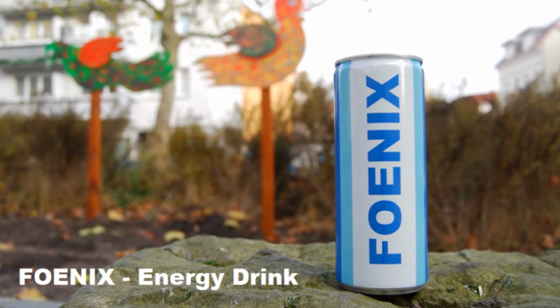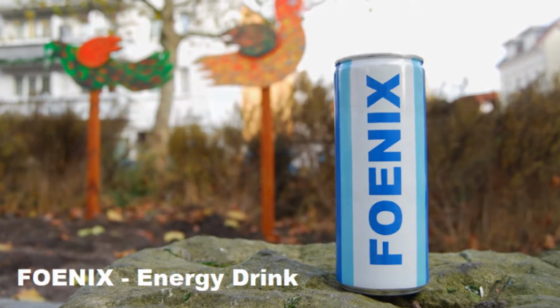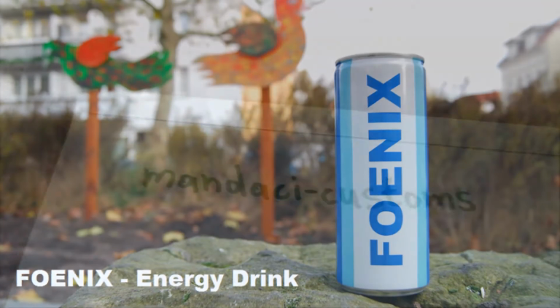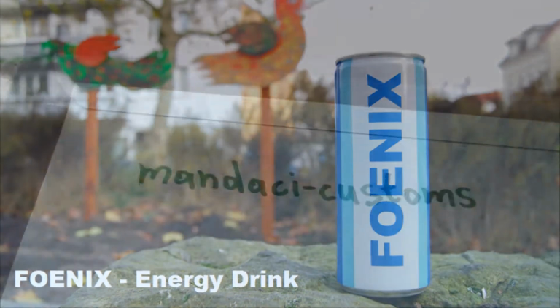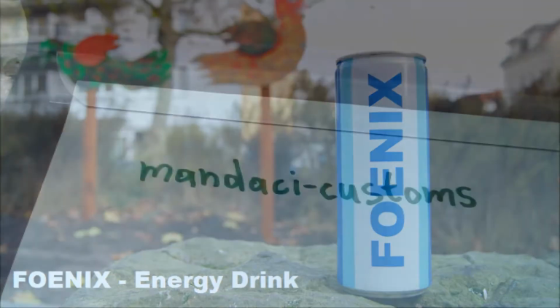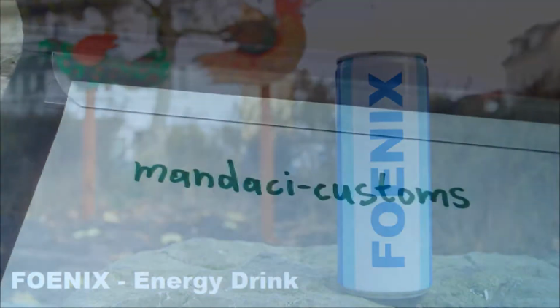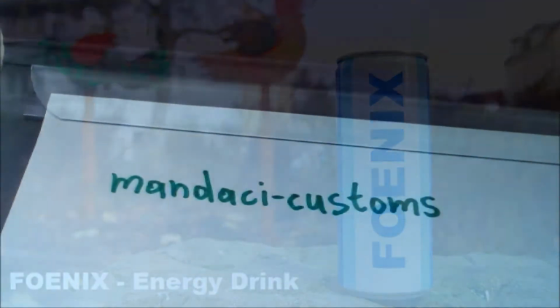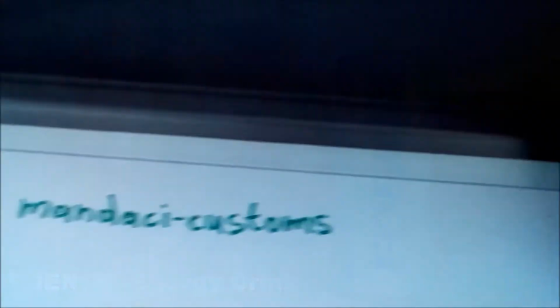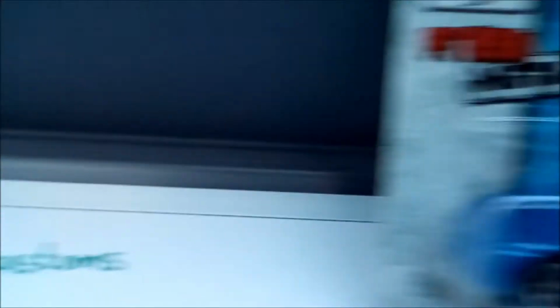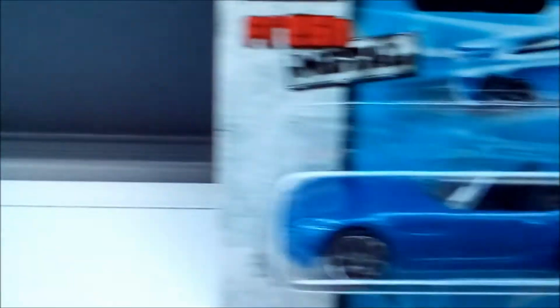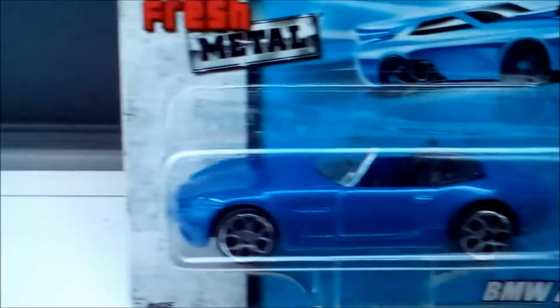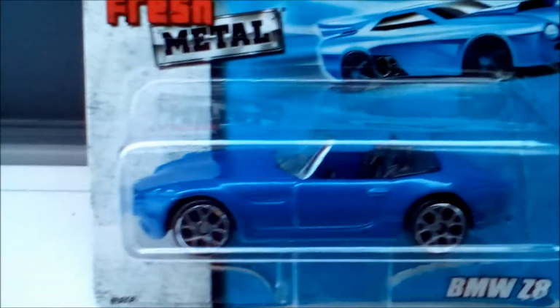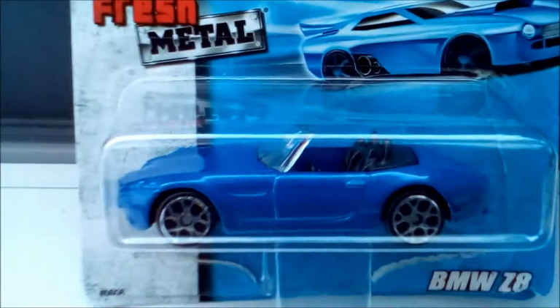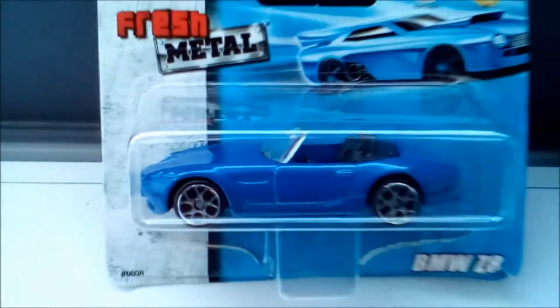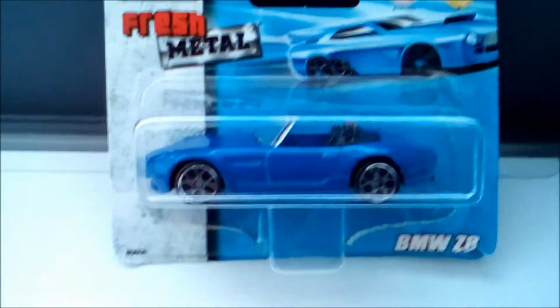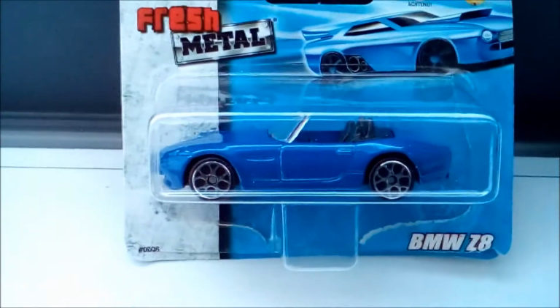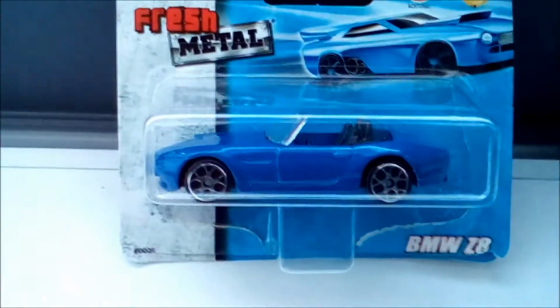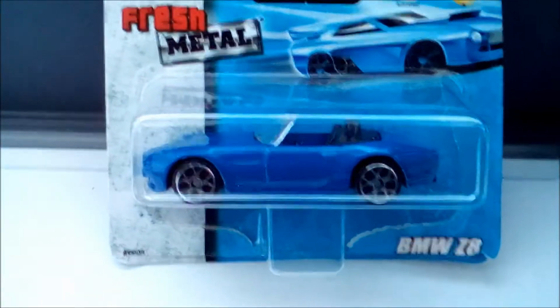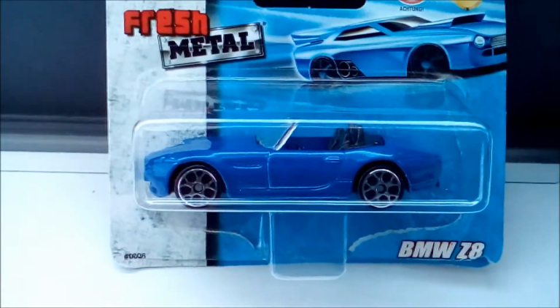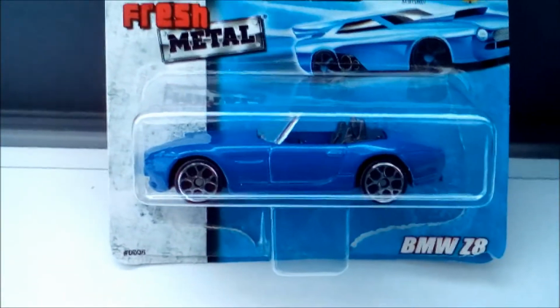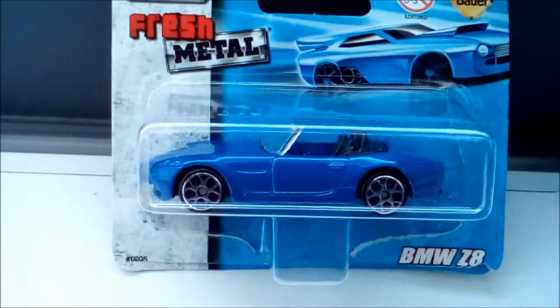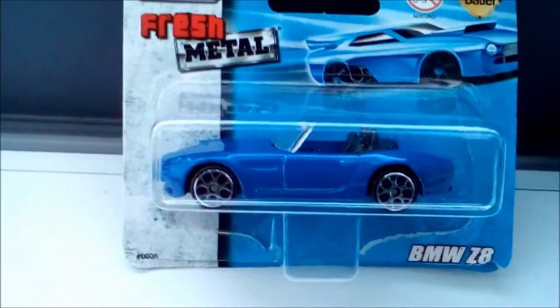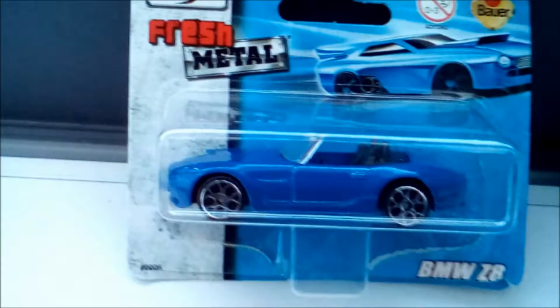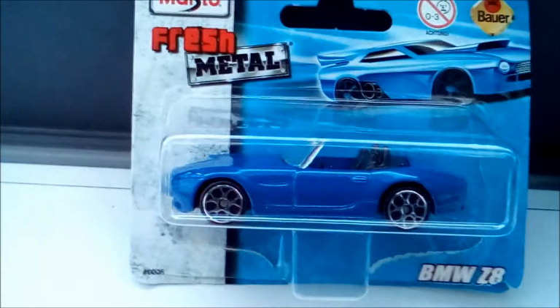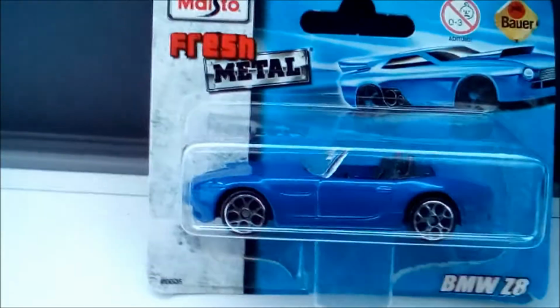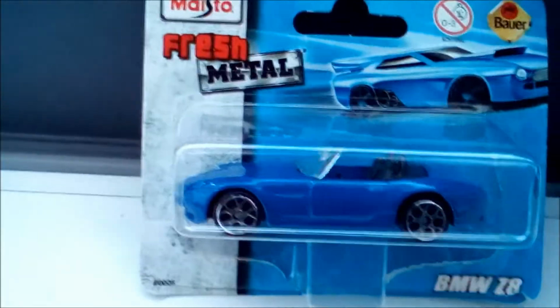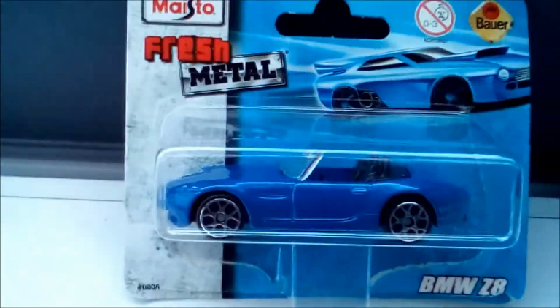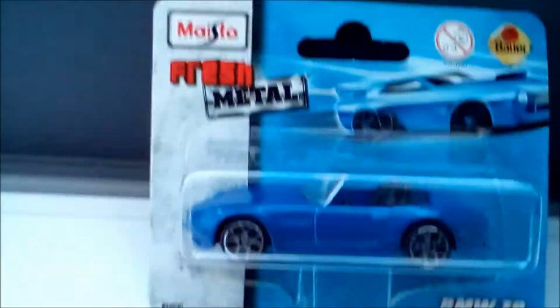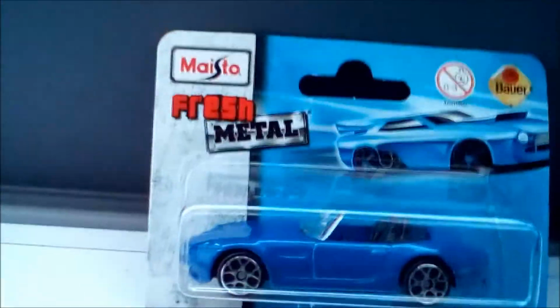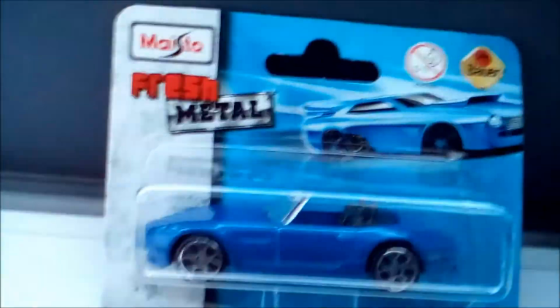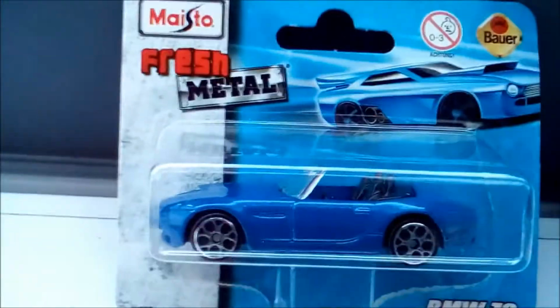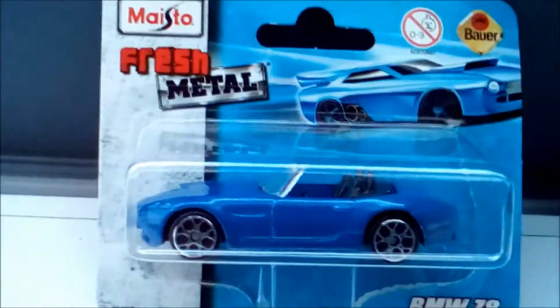Hey everybody, welcome to Monday HG Customs. Today I want to show you a review of the BMW Z8, which comes from Maisto.